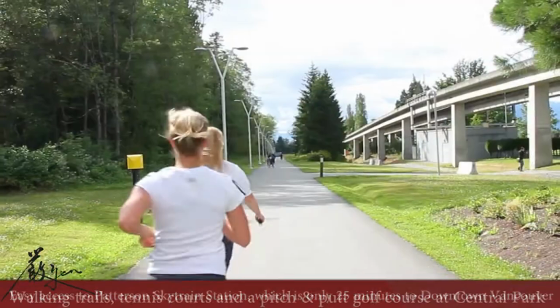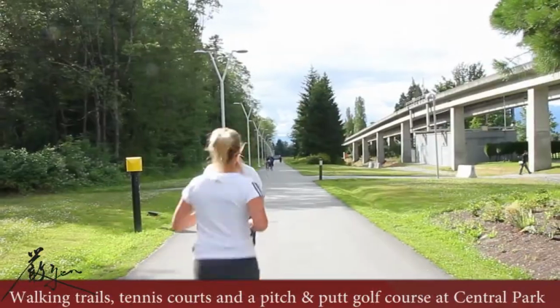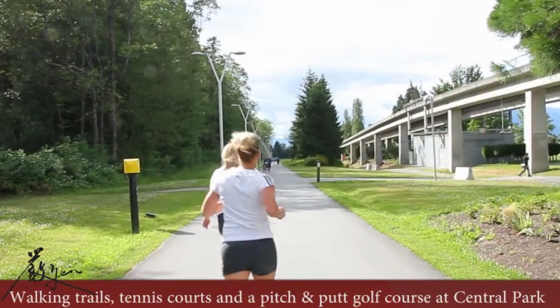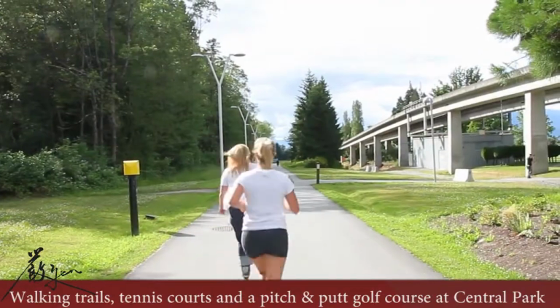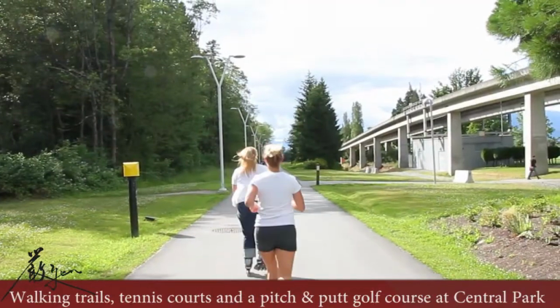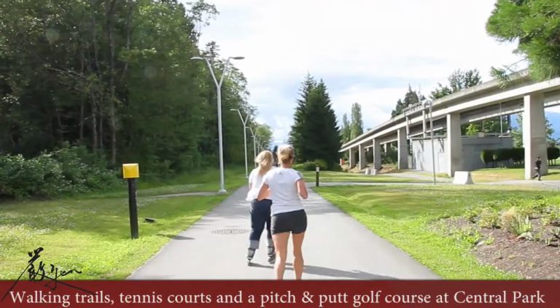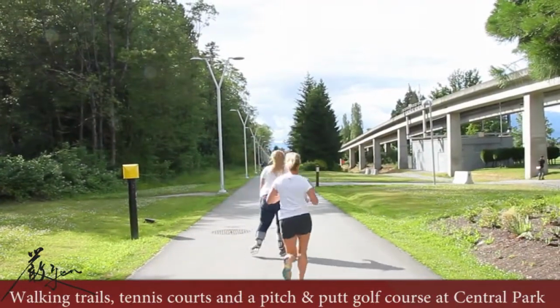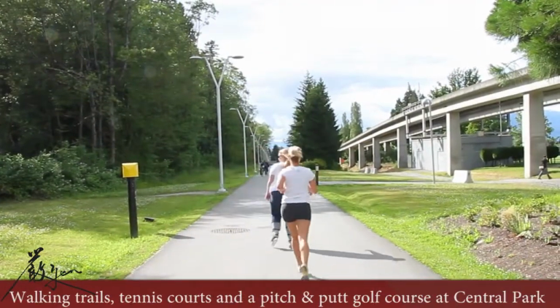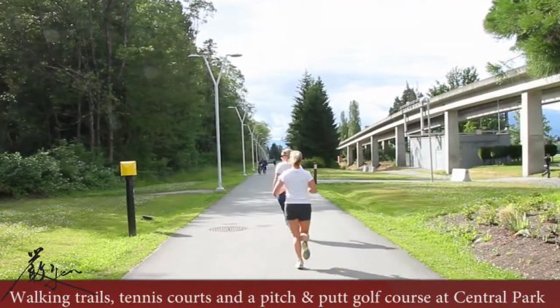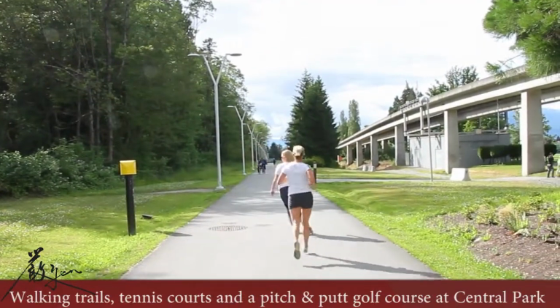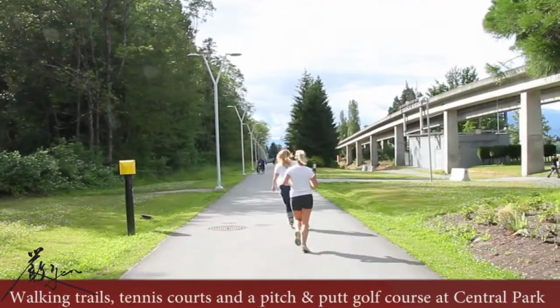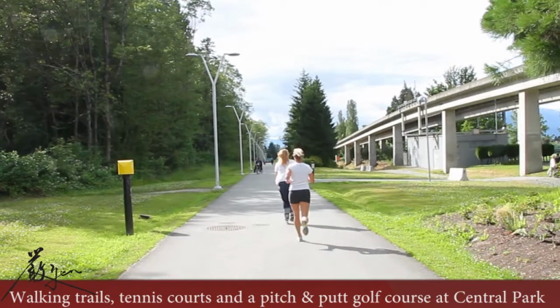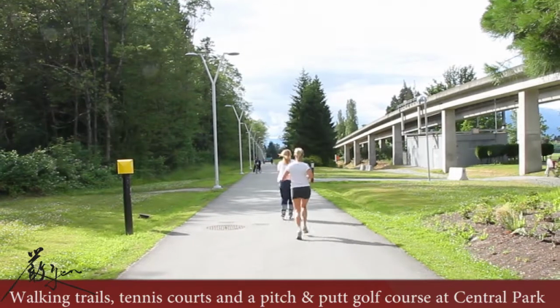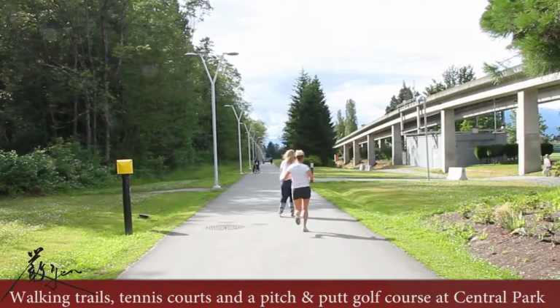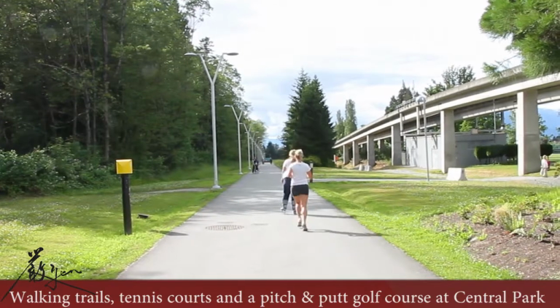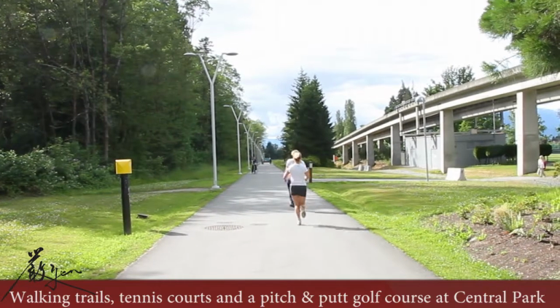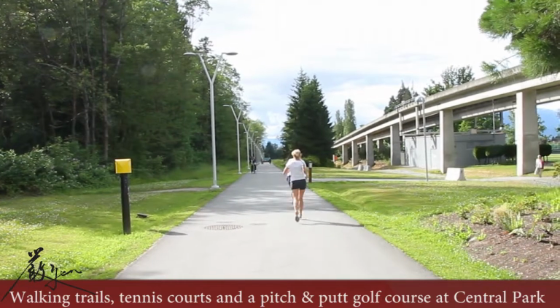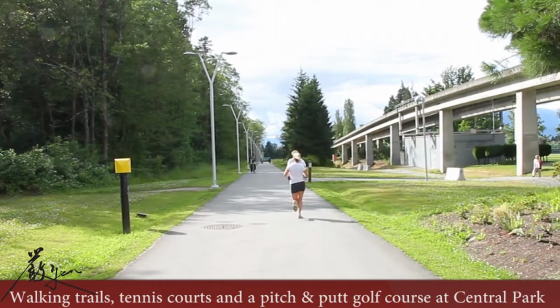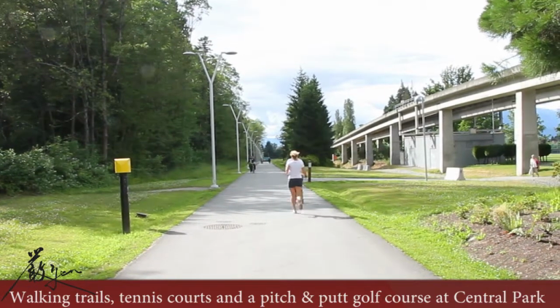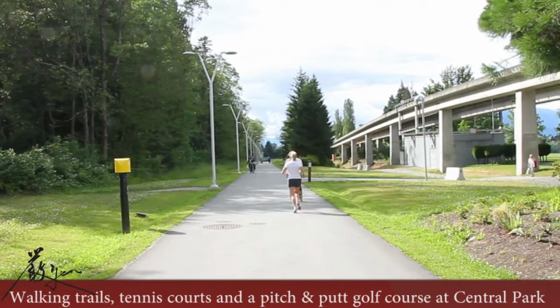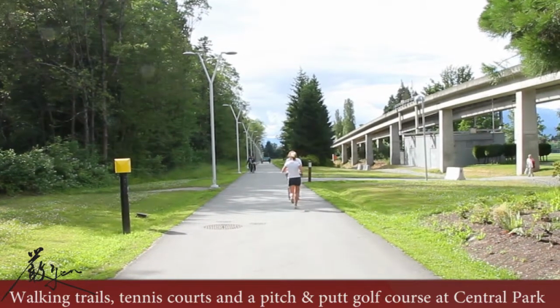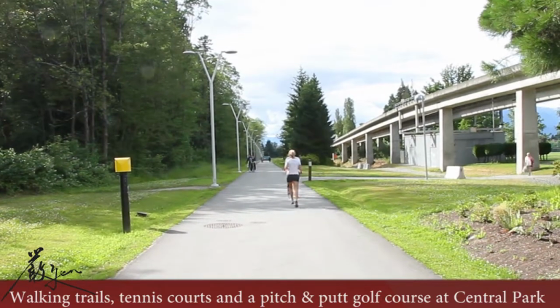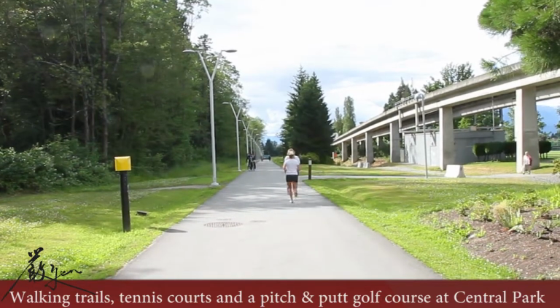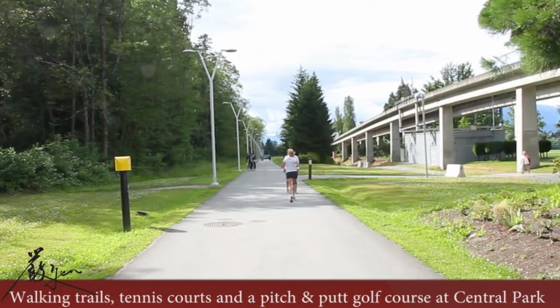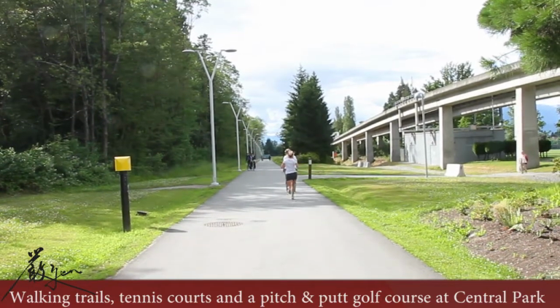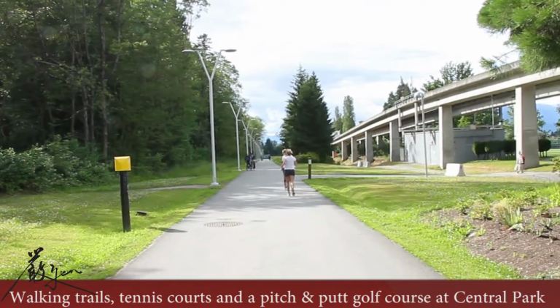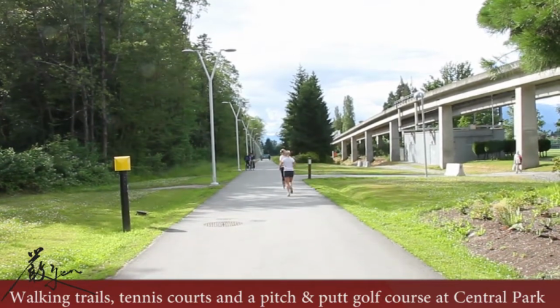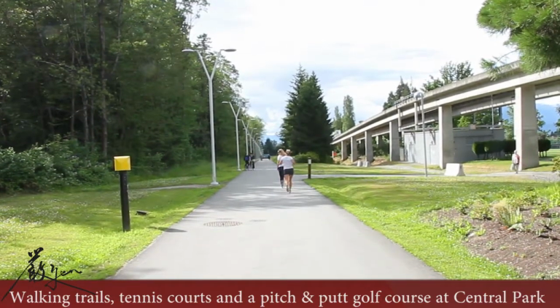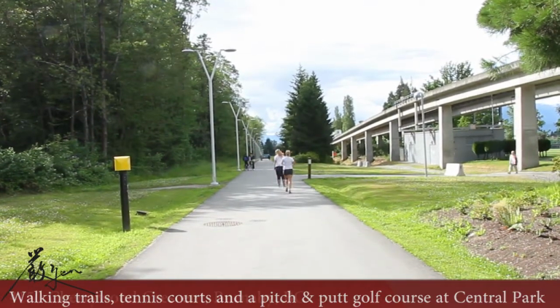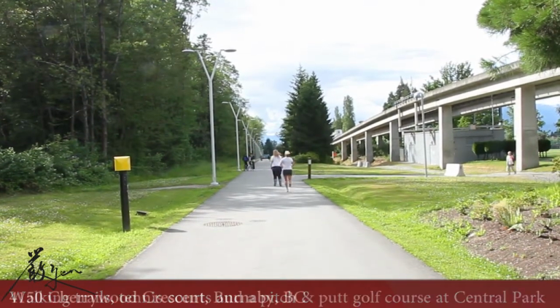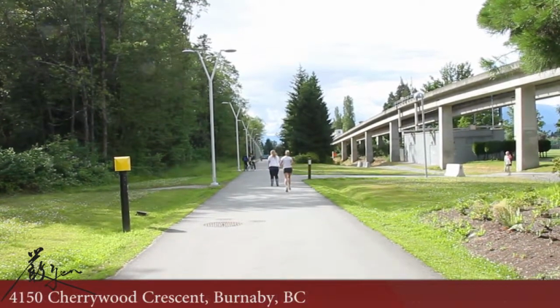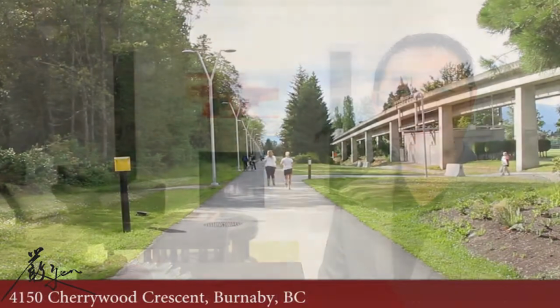For more to do outdoors, visit Central Park's walking trails, tennis courts, and pitch and putt golf course.